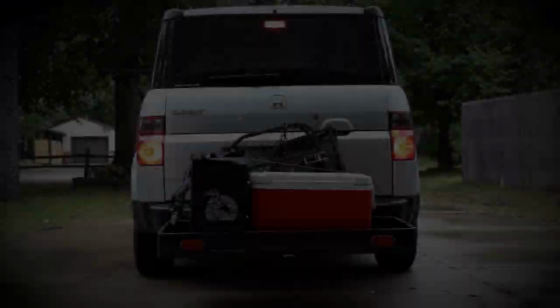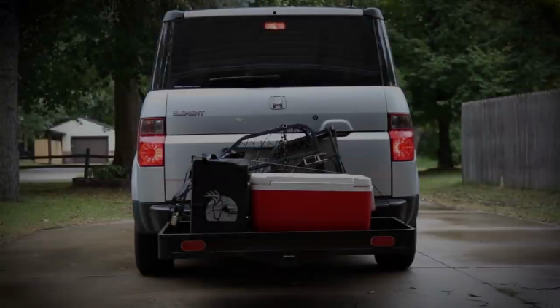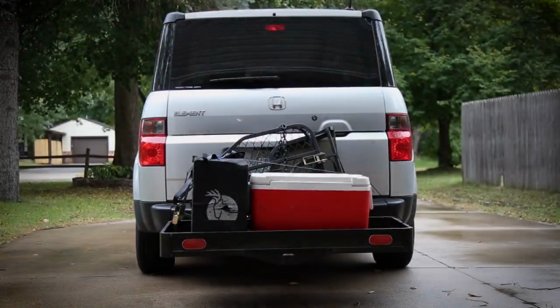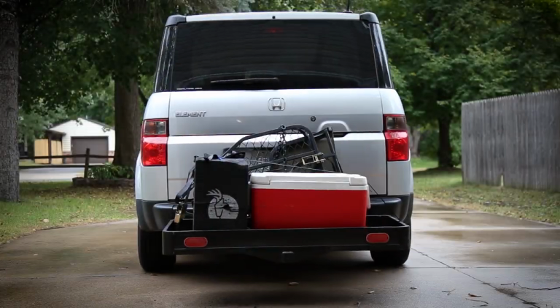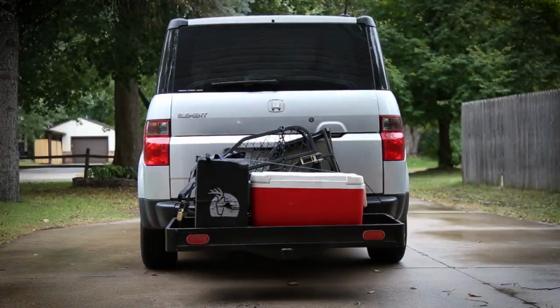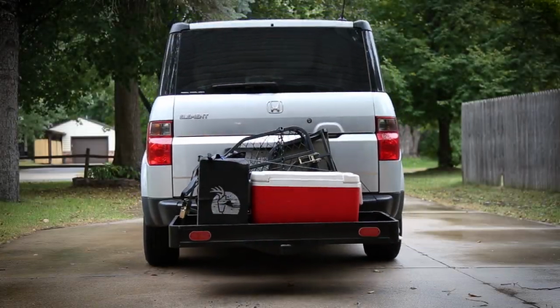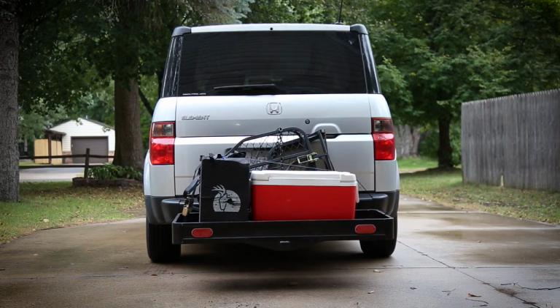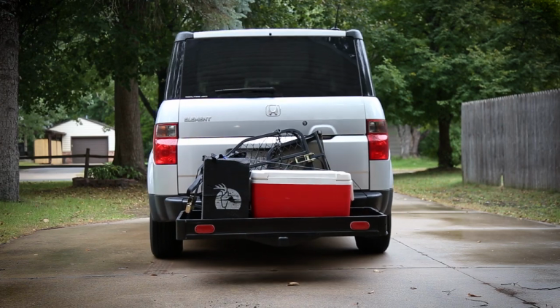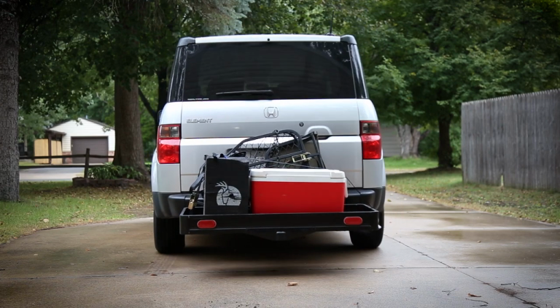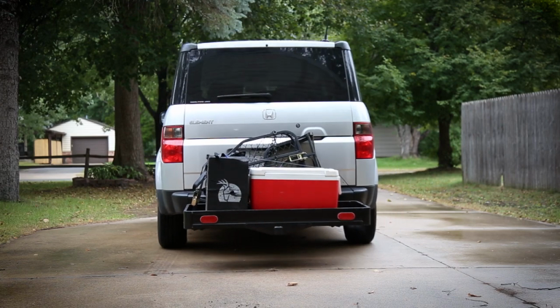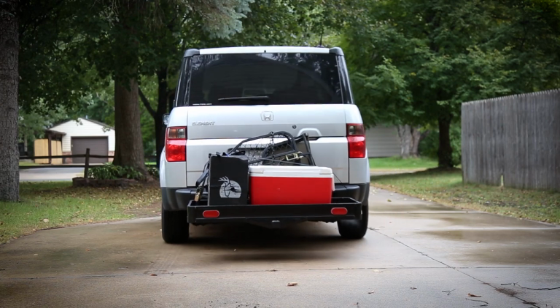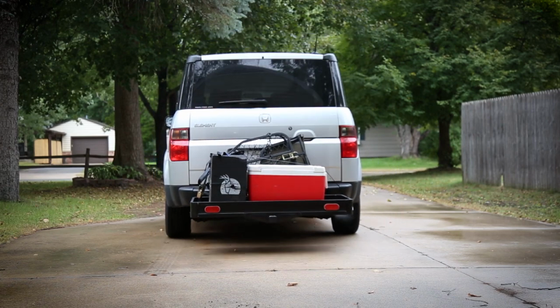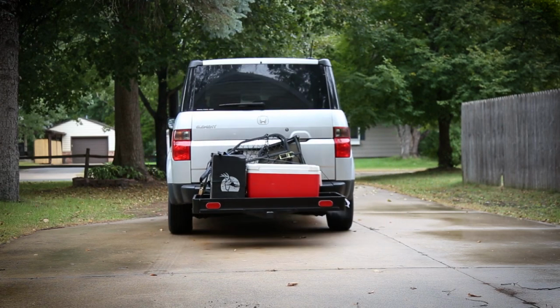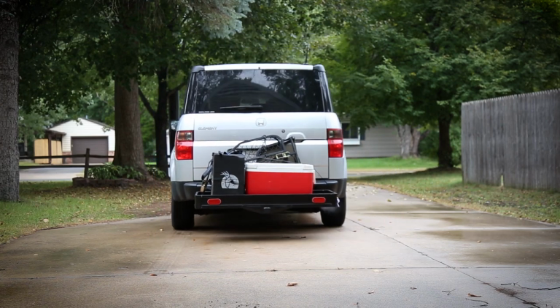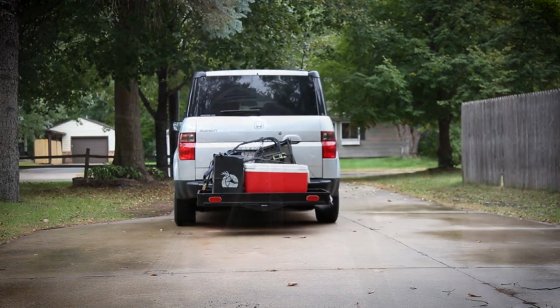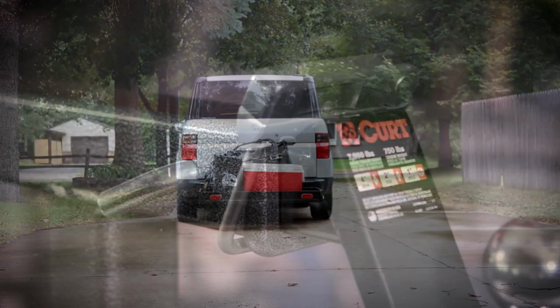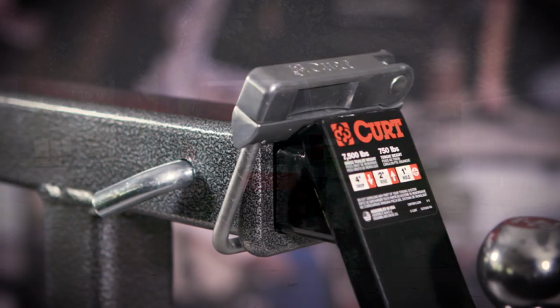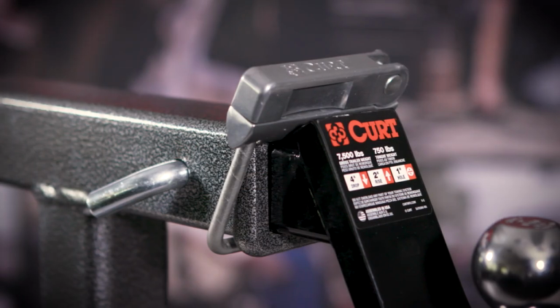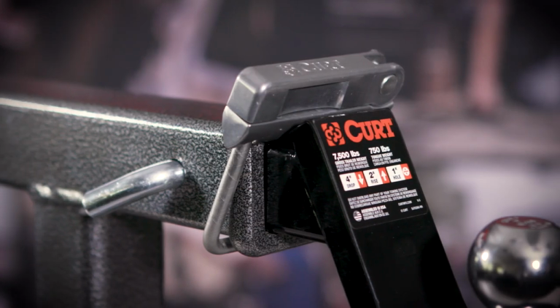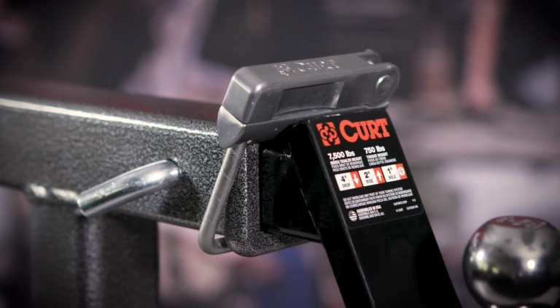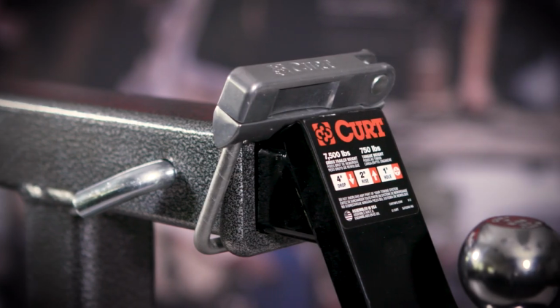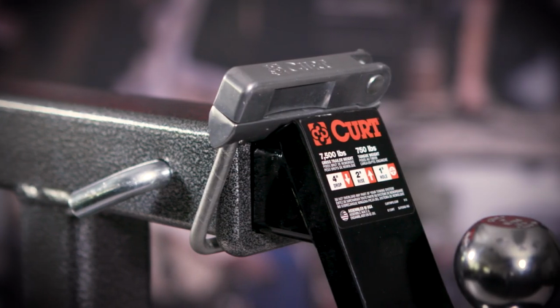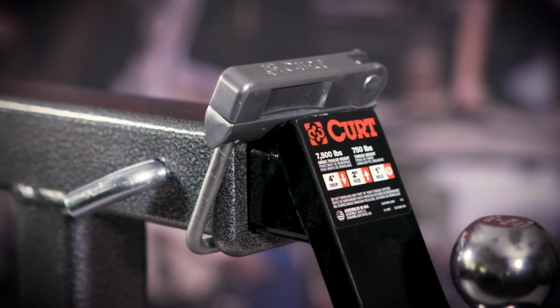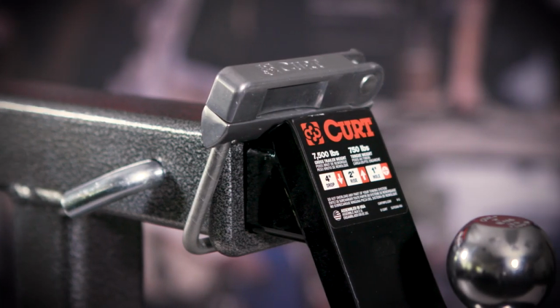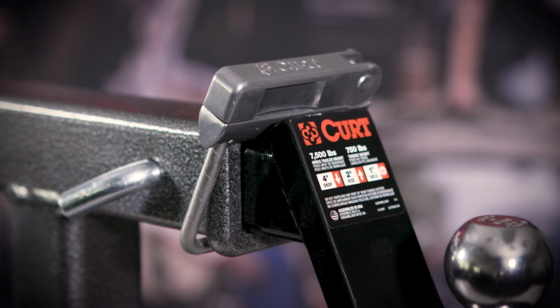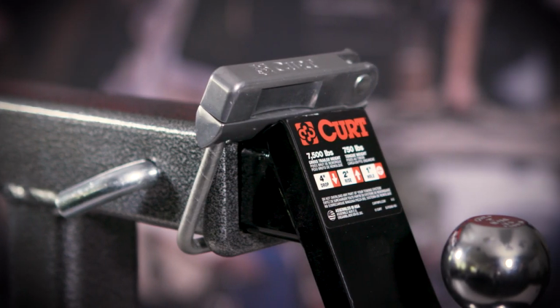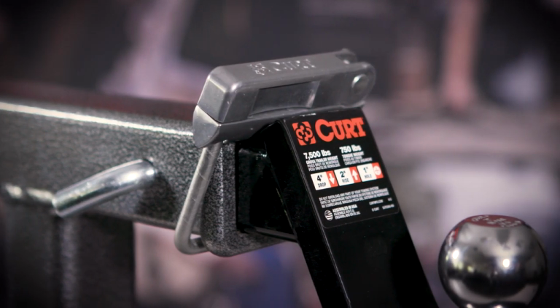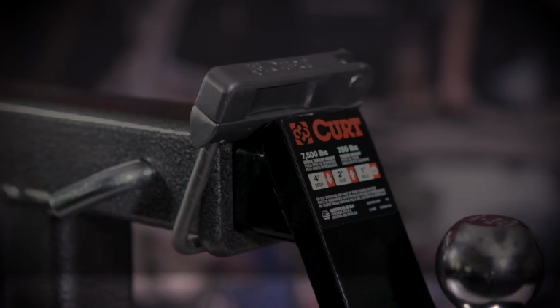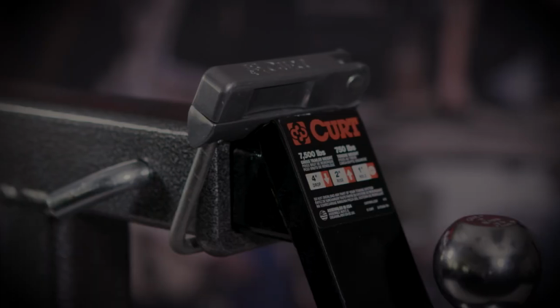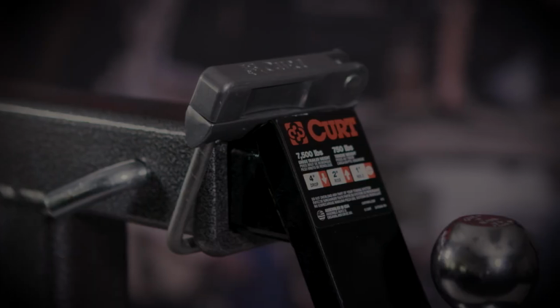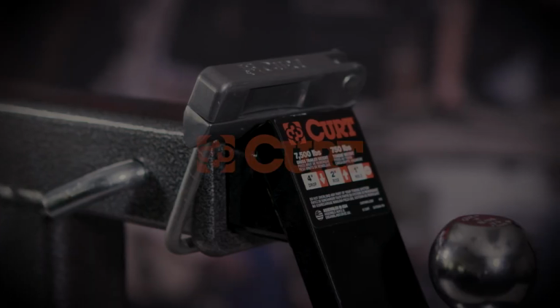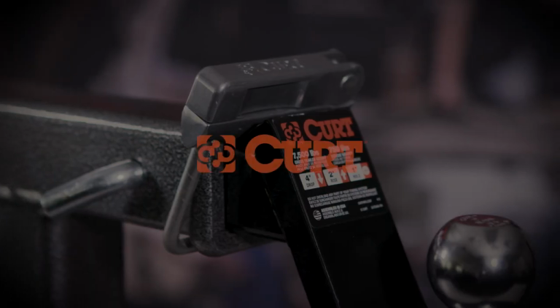So get on the road, enjoy a quieter, more confident towing experience with the Curt Anti-Rattle Hitch Clamp.